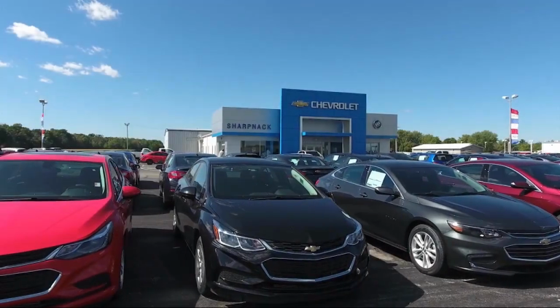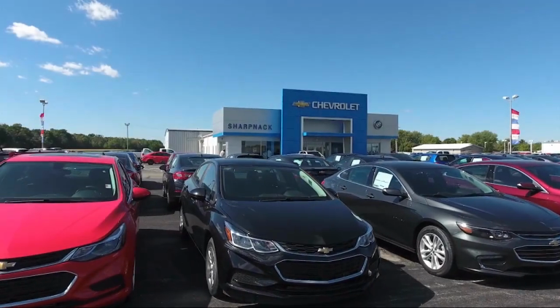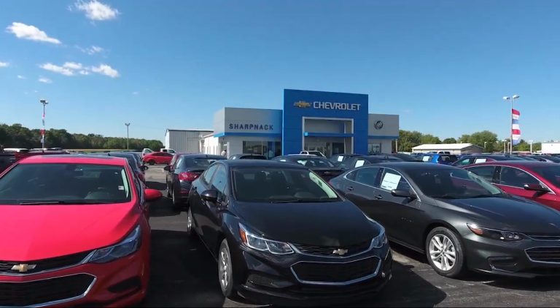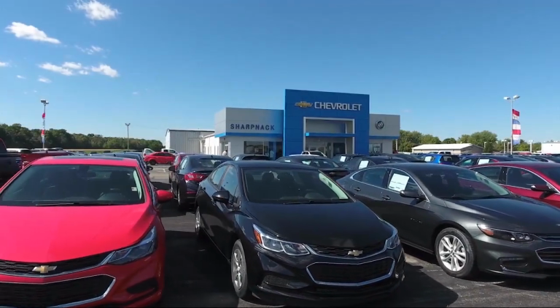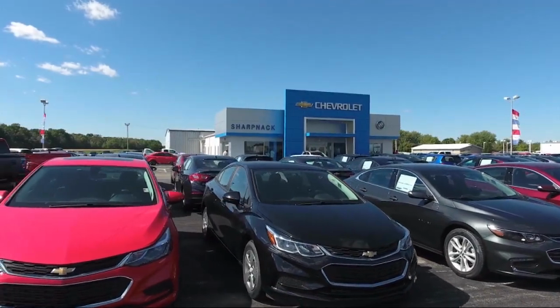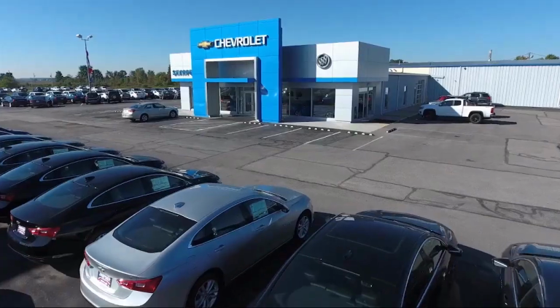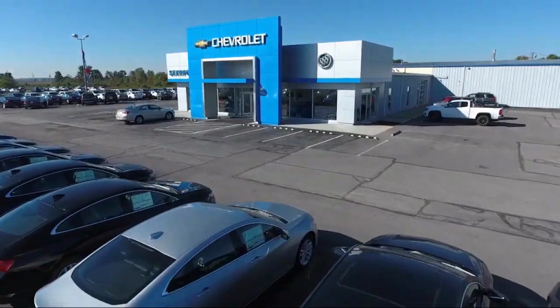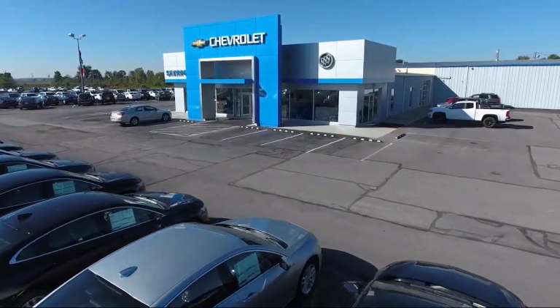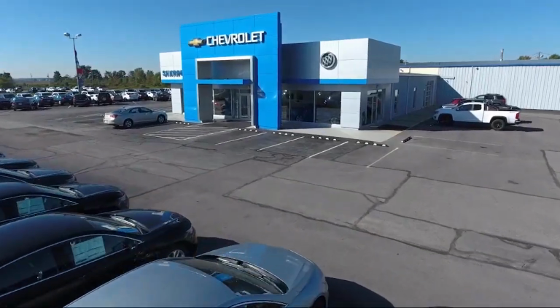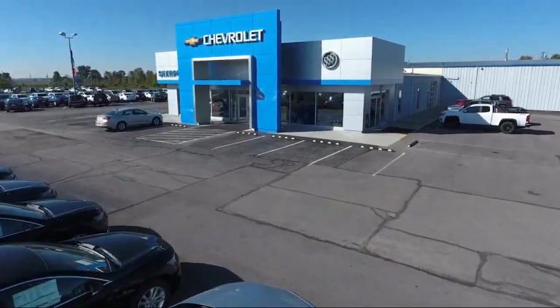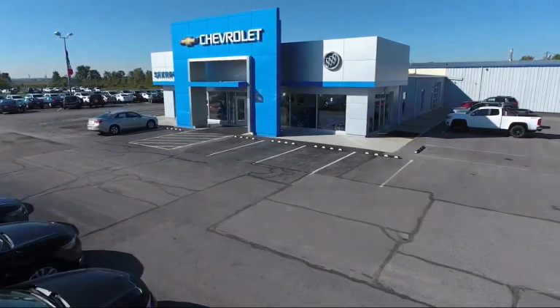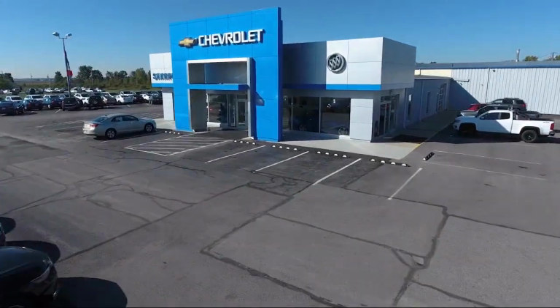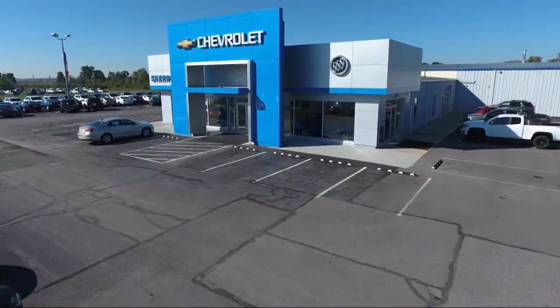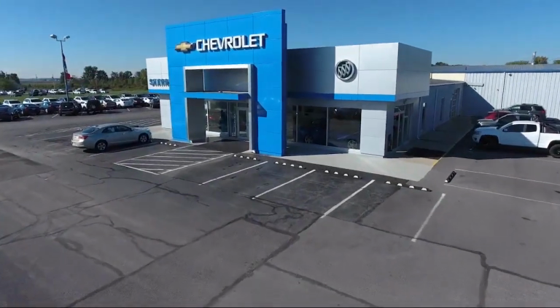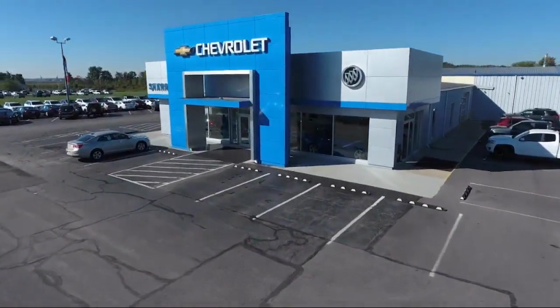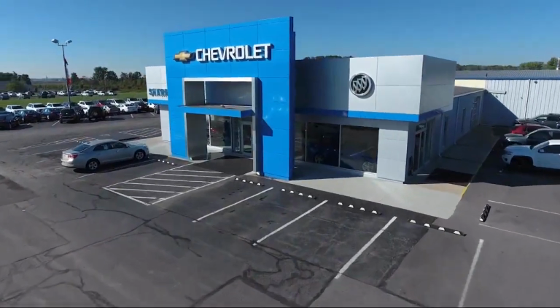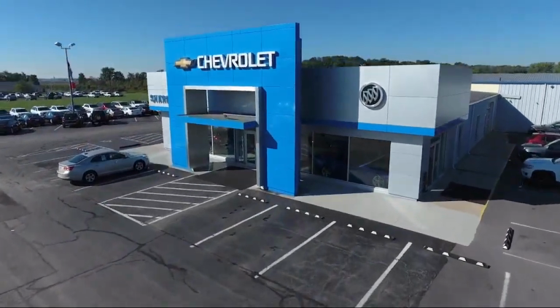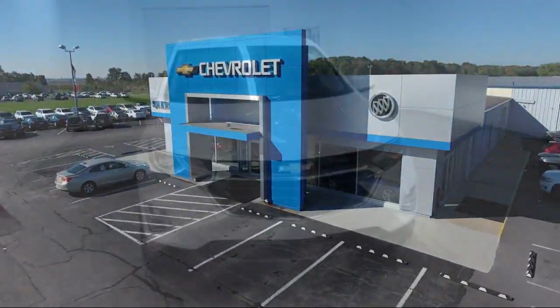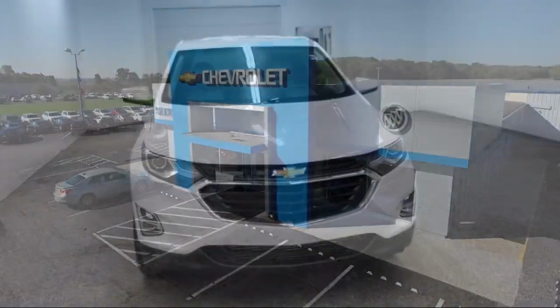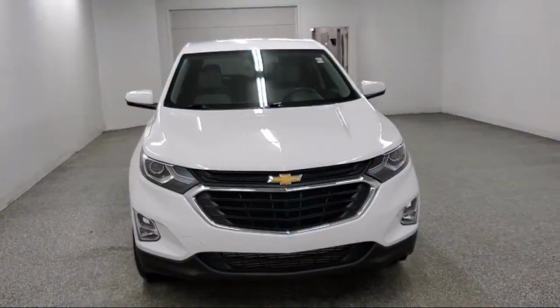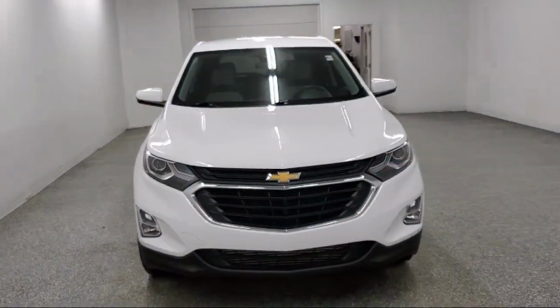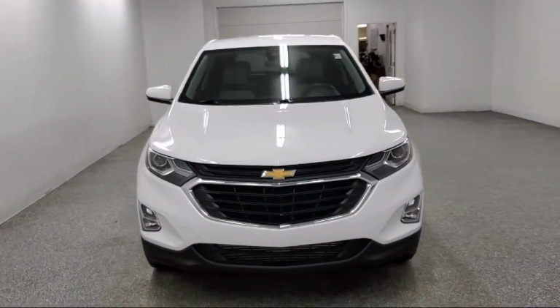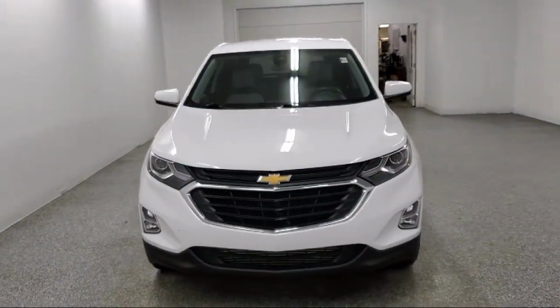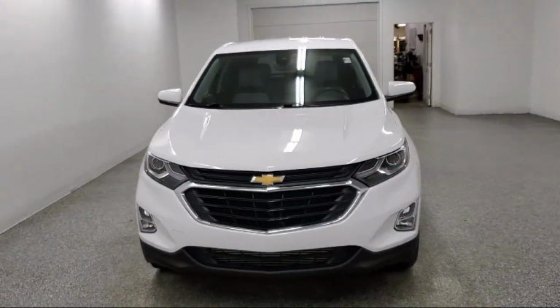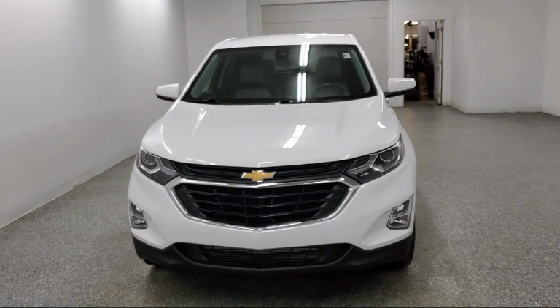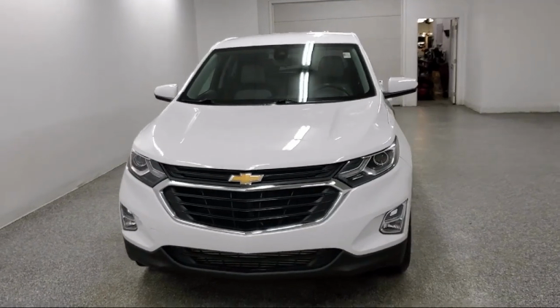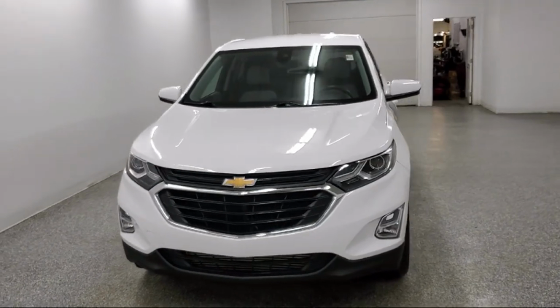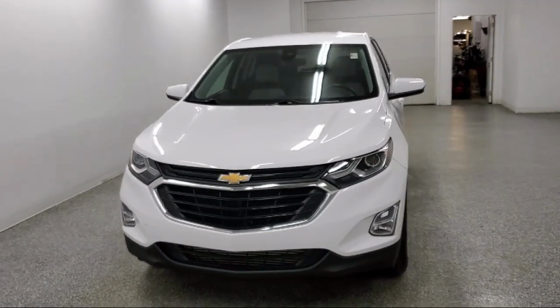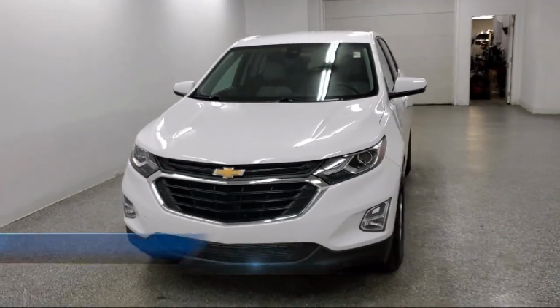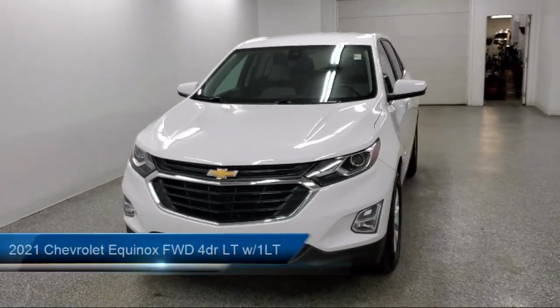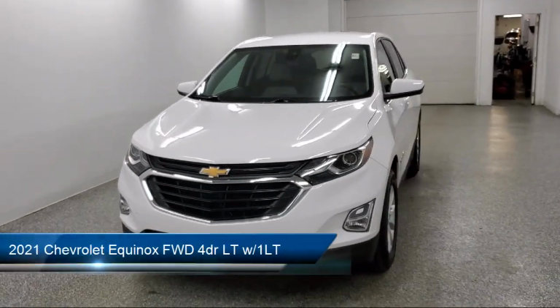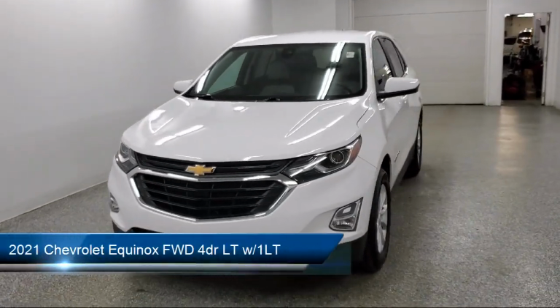Welcome to Sharpnack Chevrolet Buick Cadillac, and here's a look at another one of our great vehicles from our inventory.